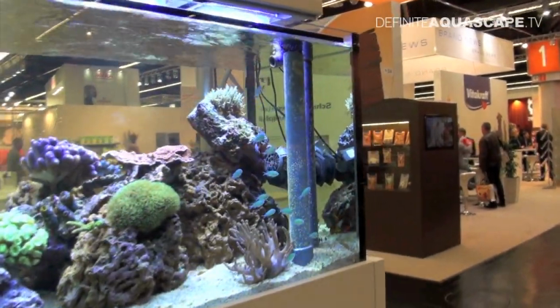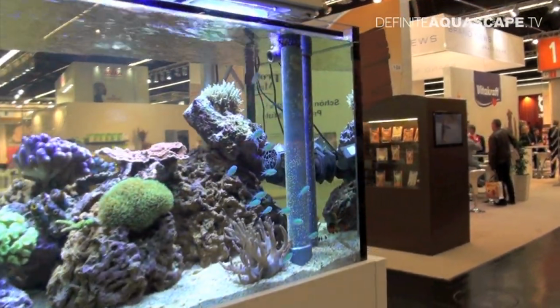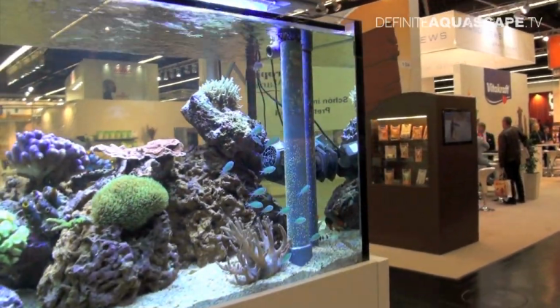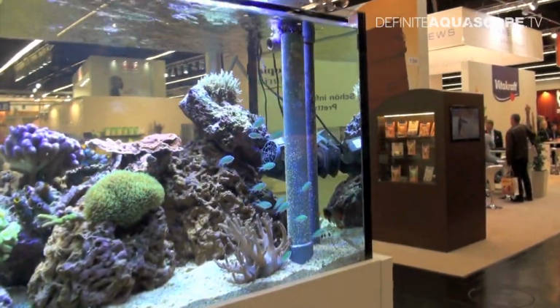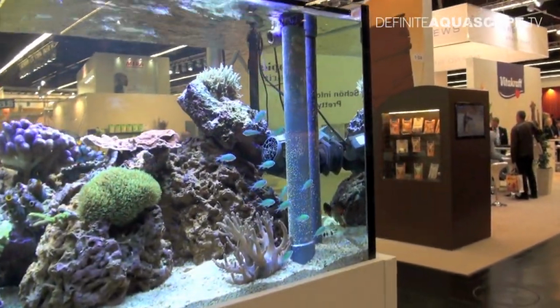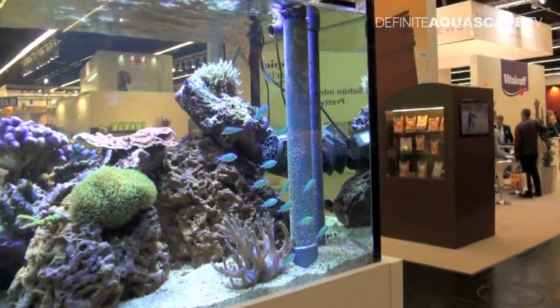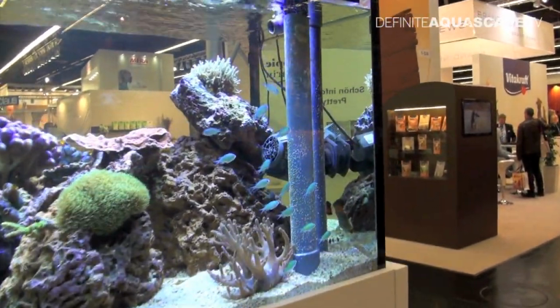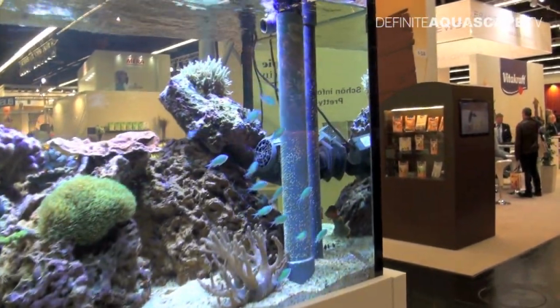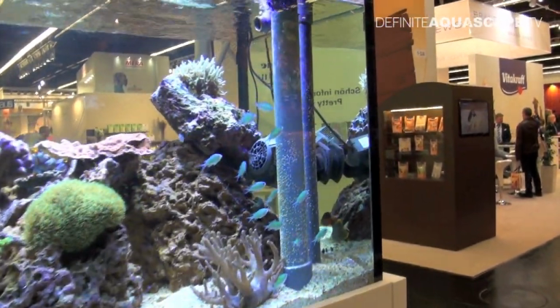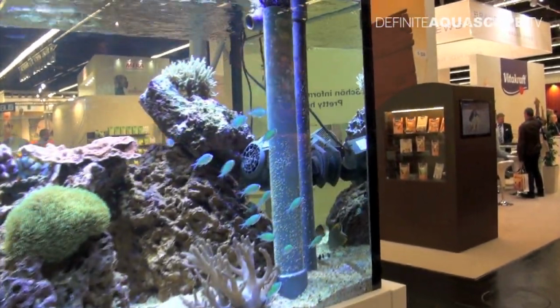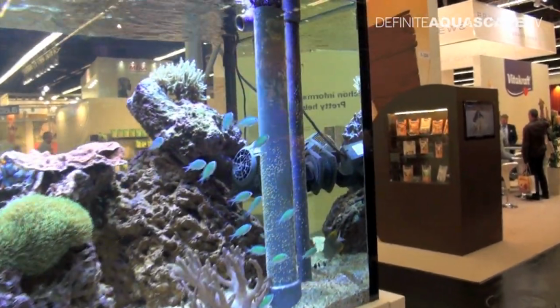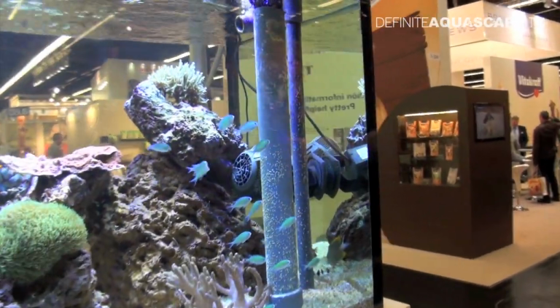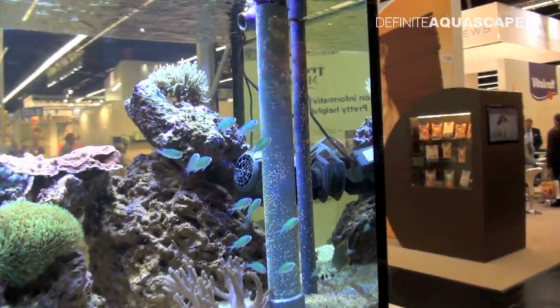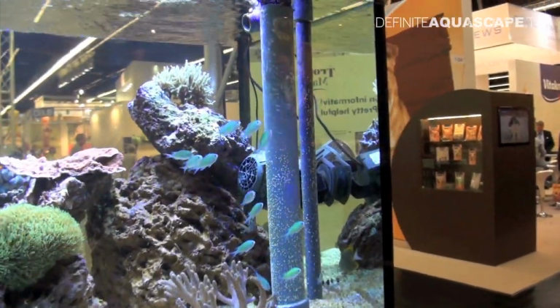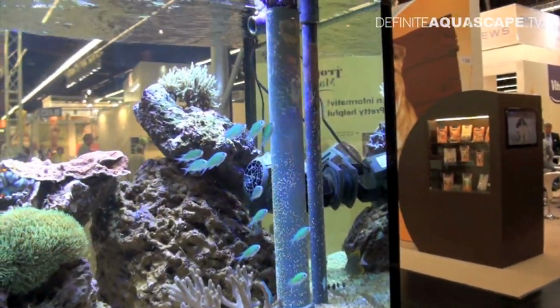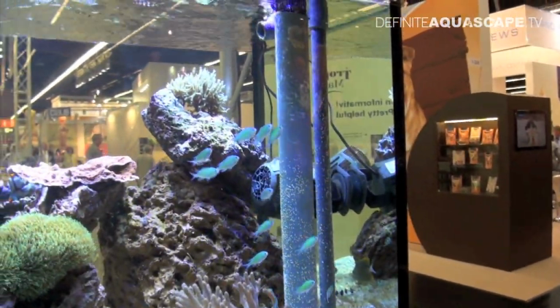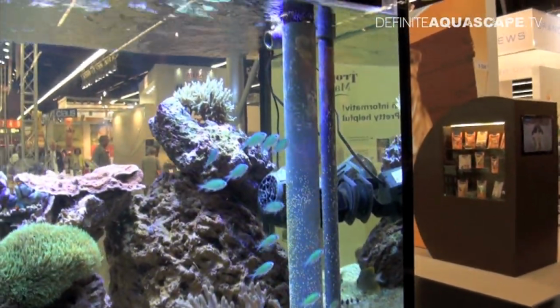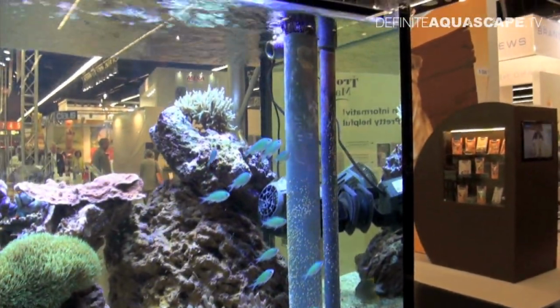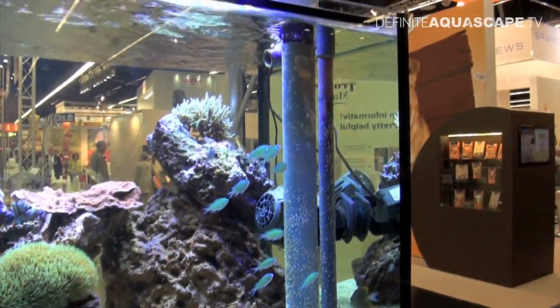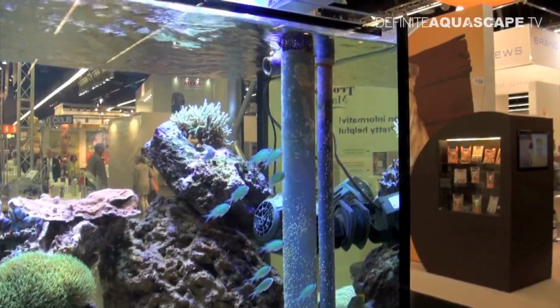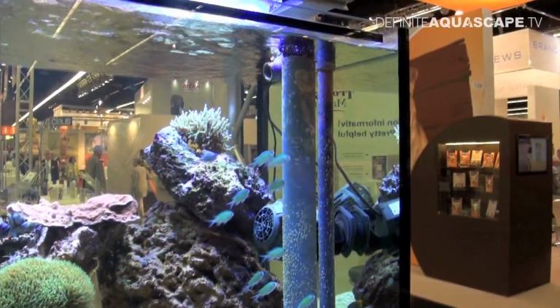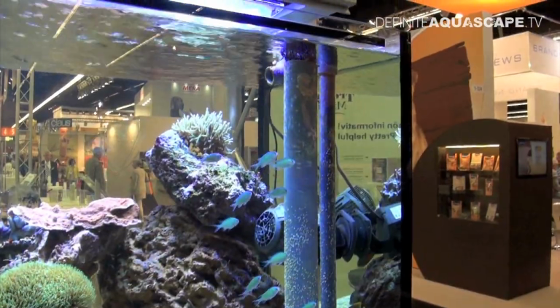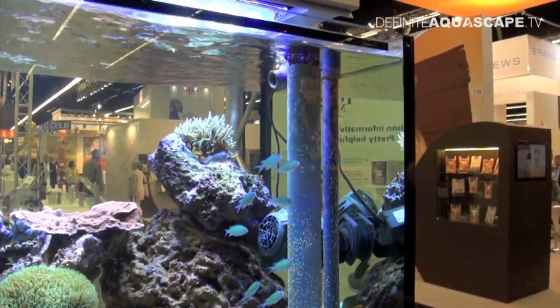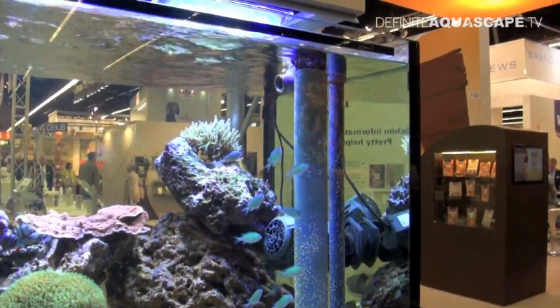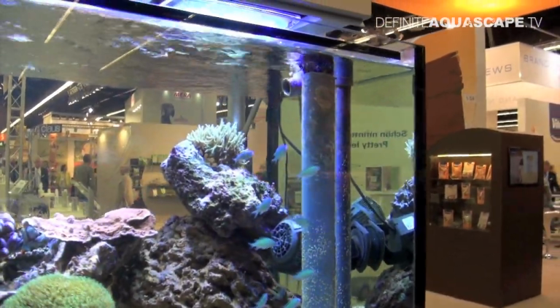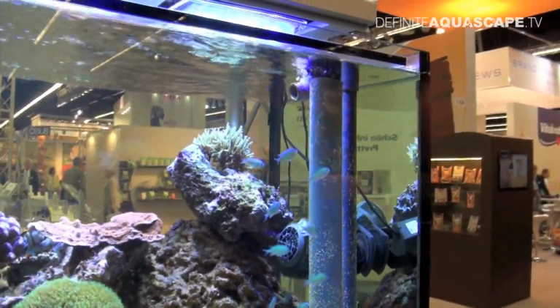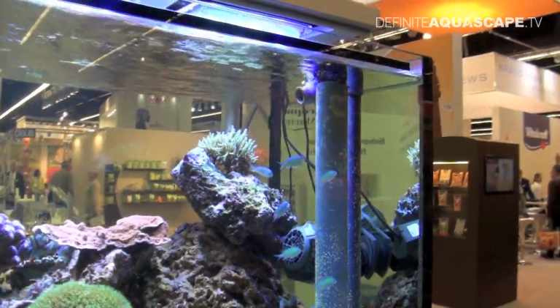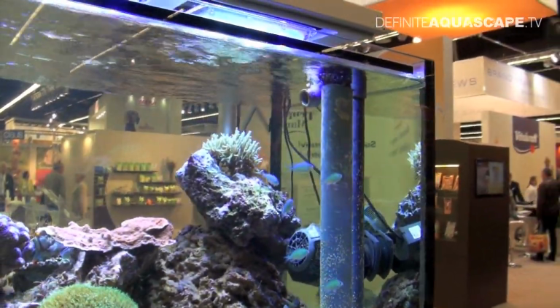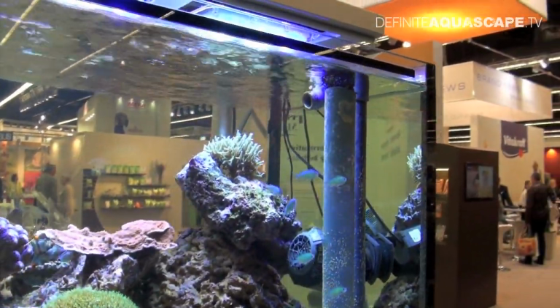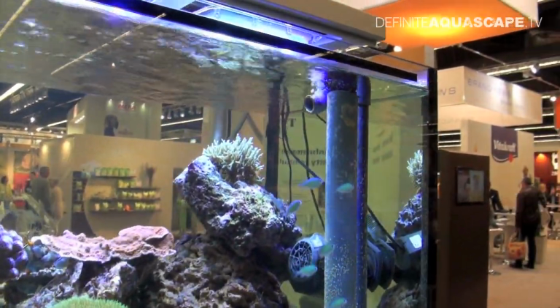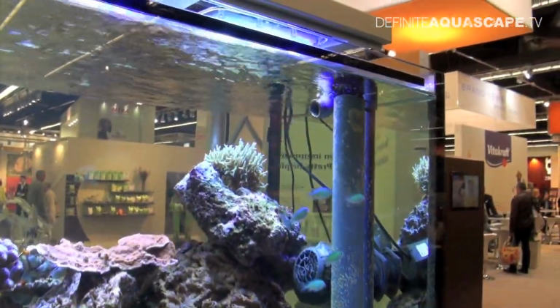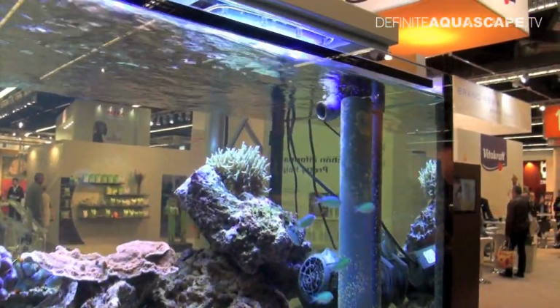And this is the outlet pipe. Water from the sump enters the aquarium here.